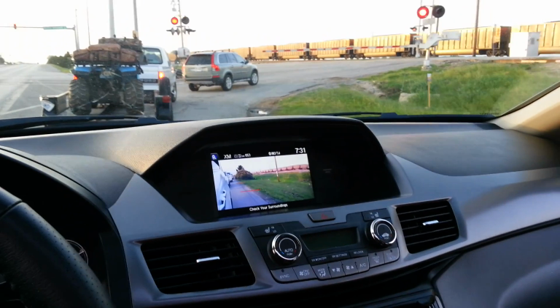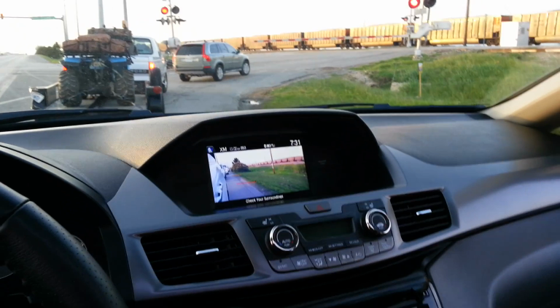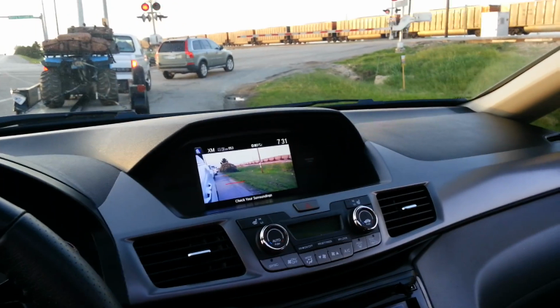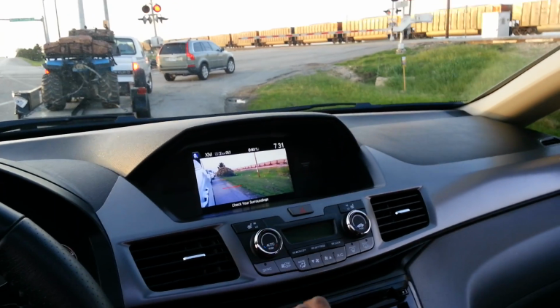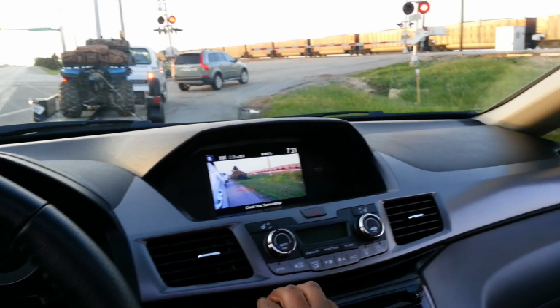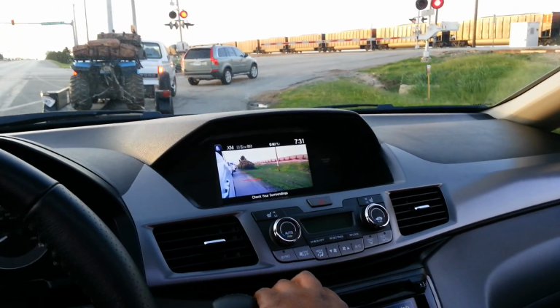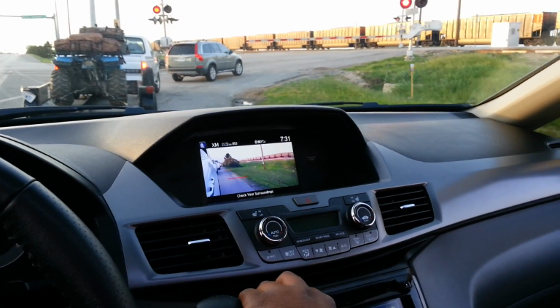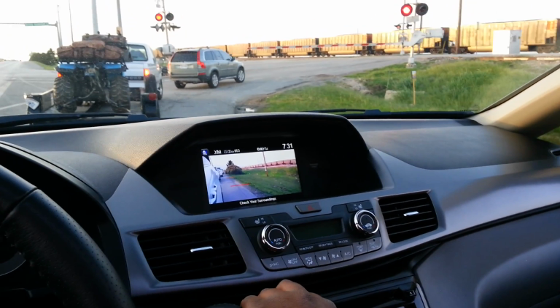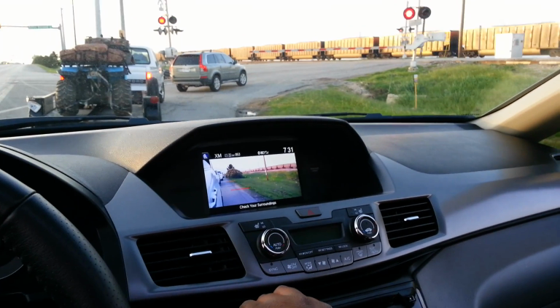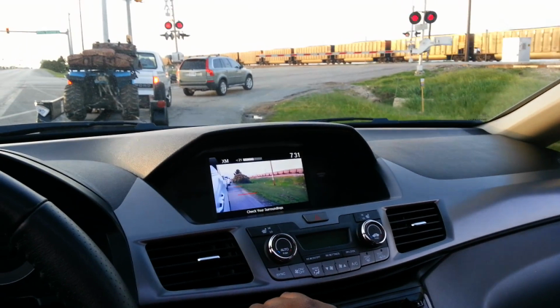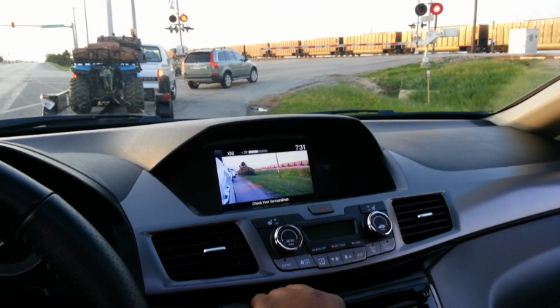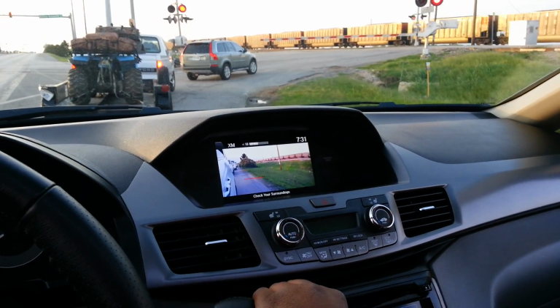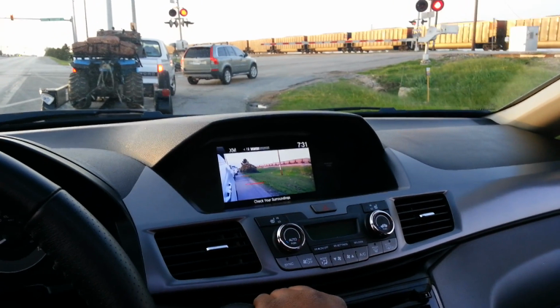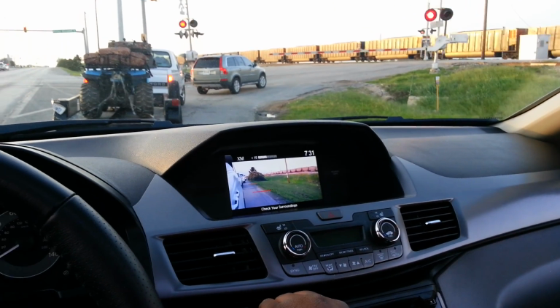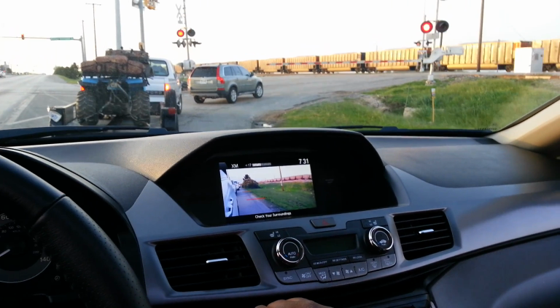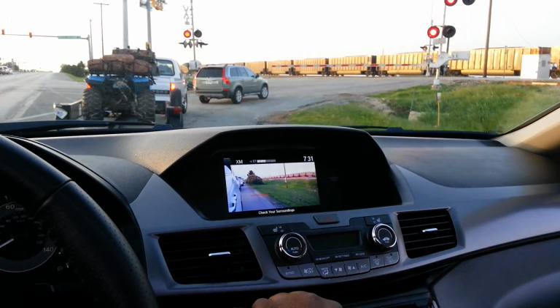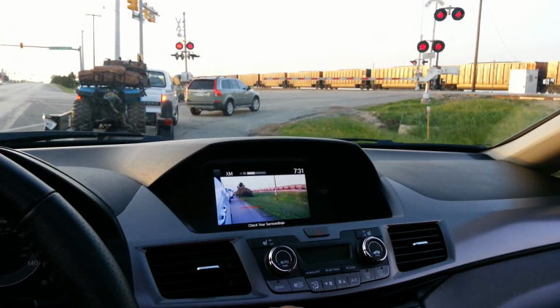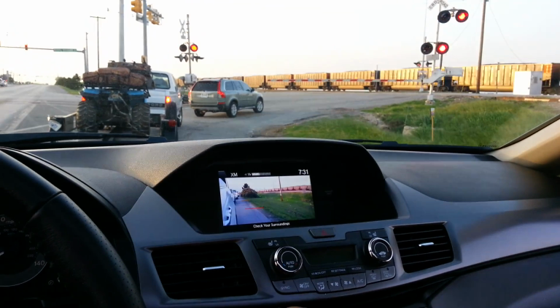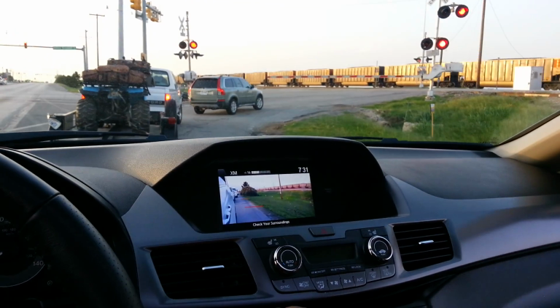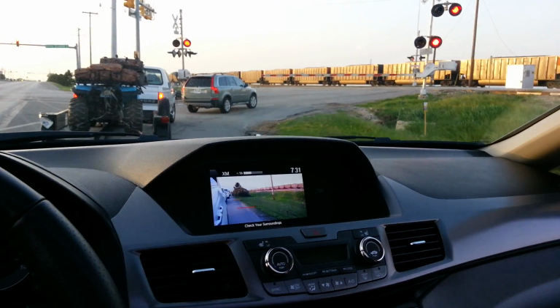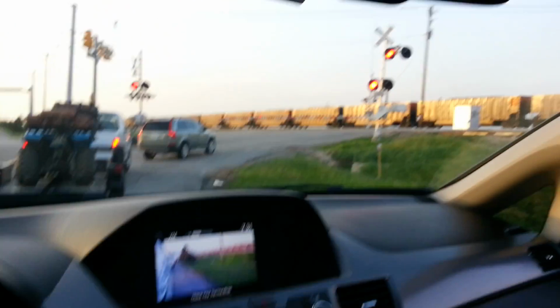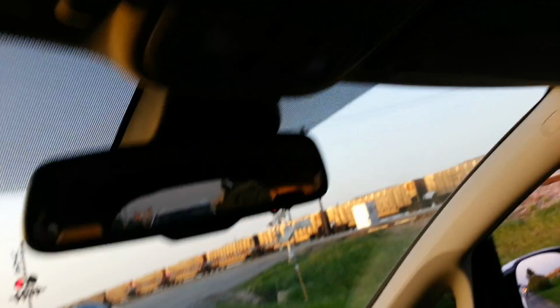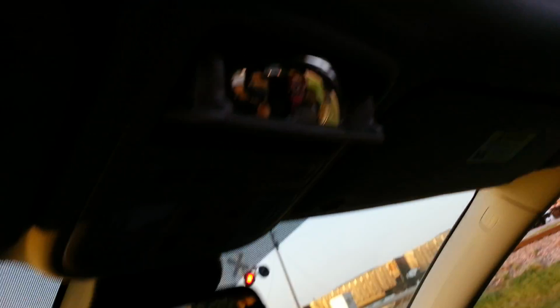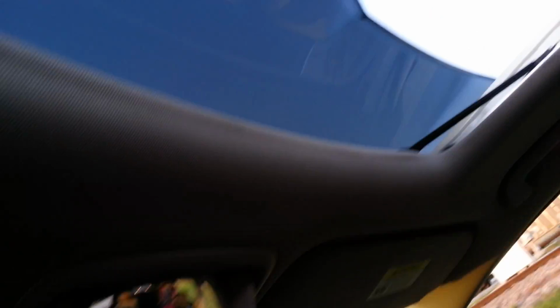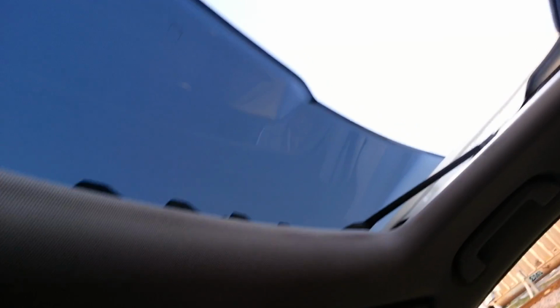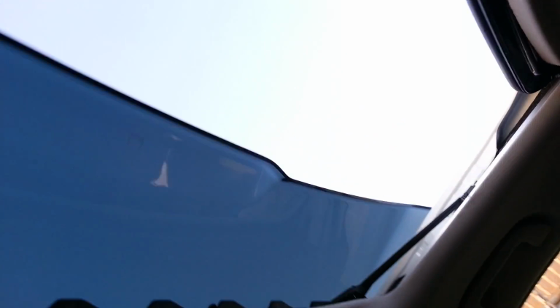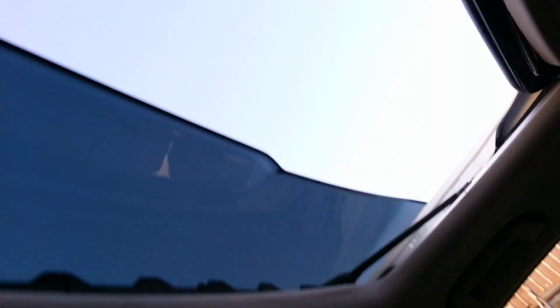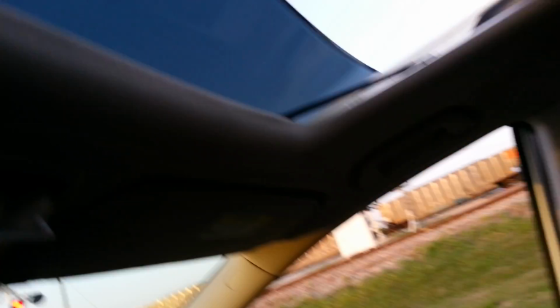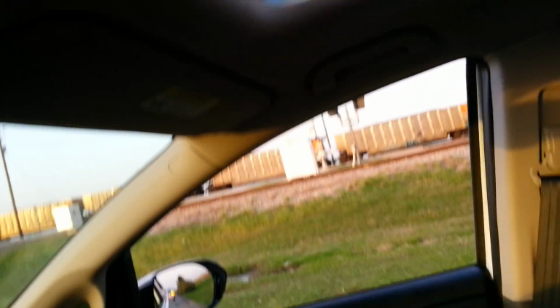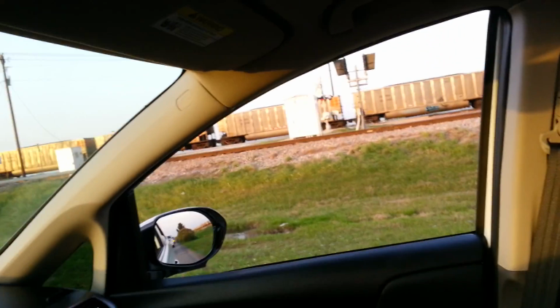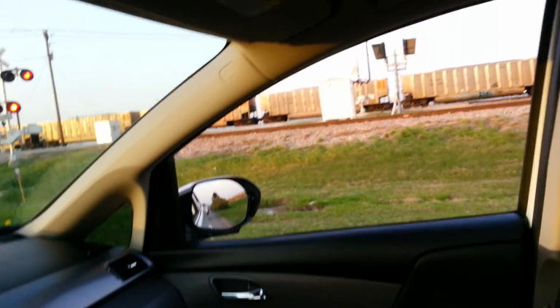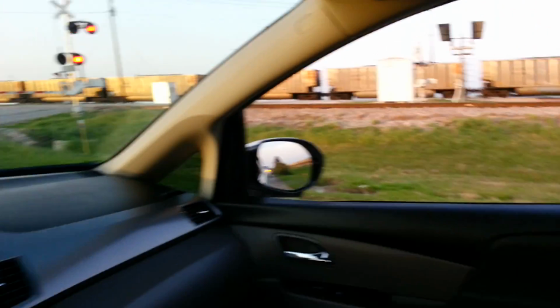Alright y'all, sorry about the wind, but it's got all the windows down, sunroof, everything.